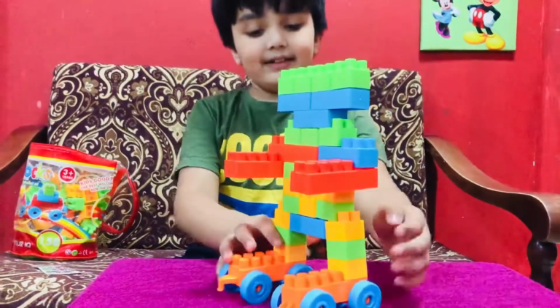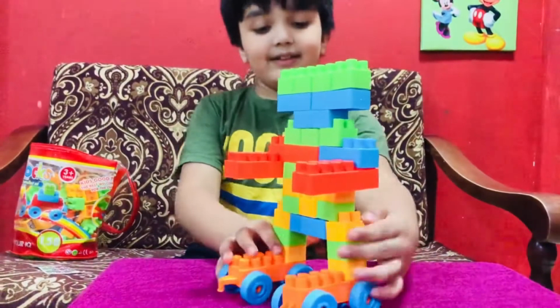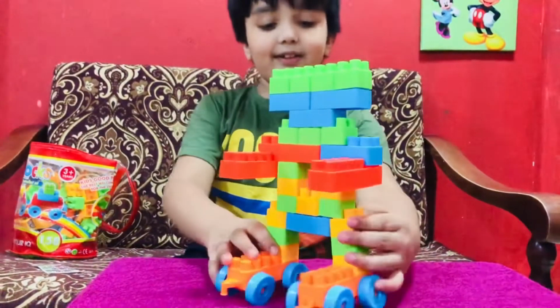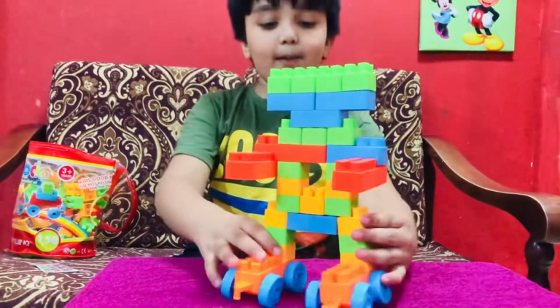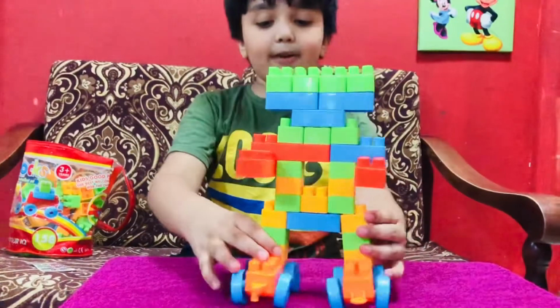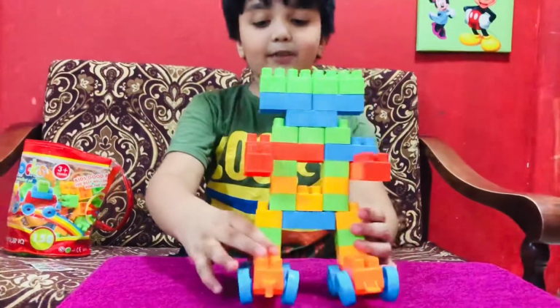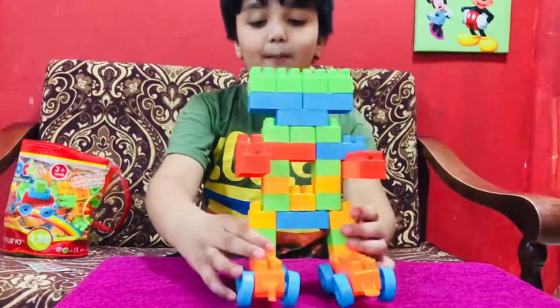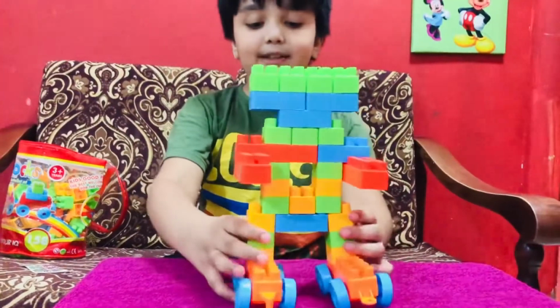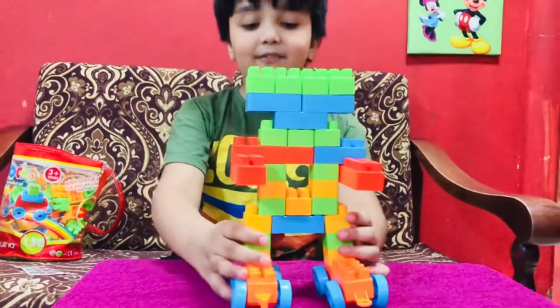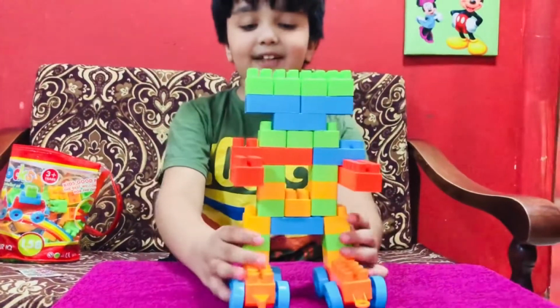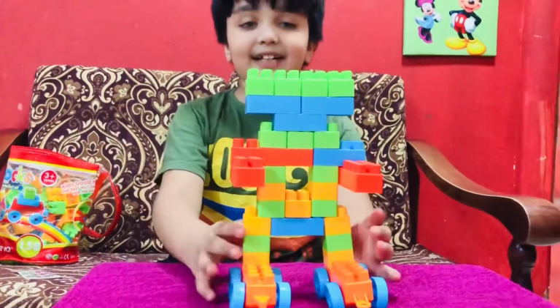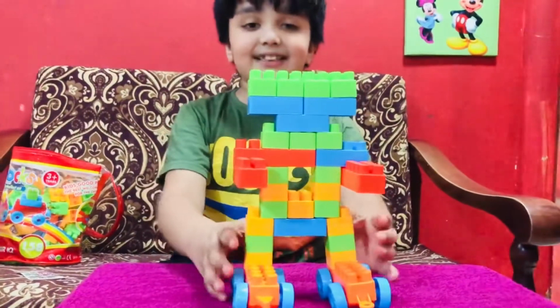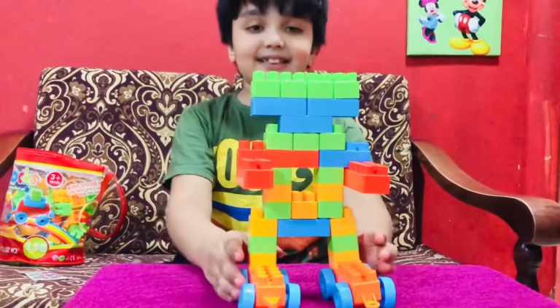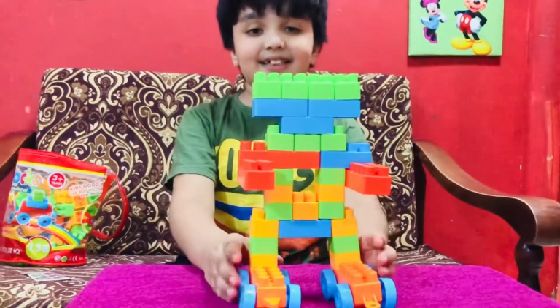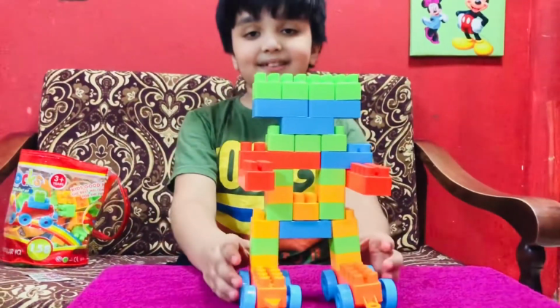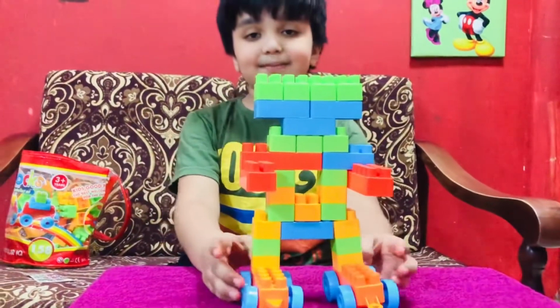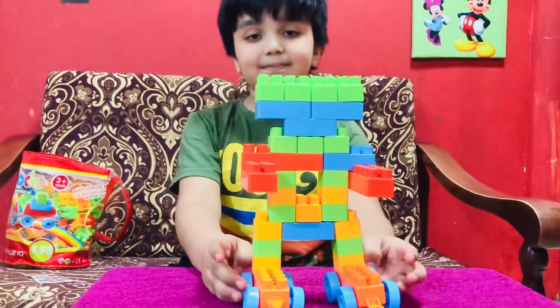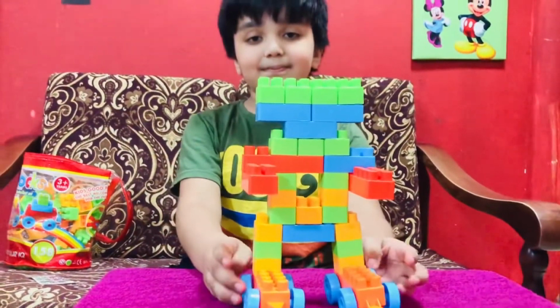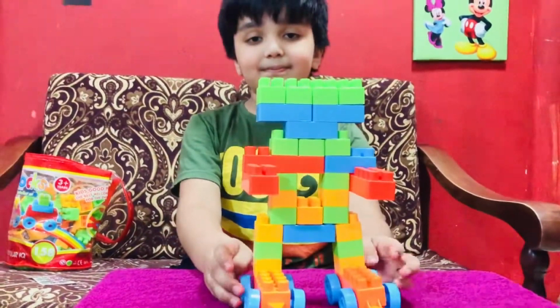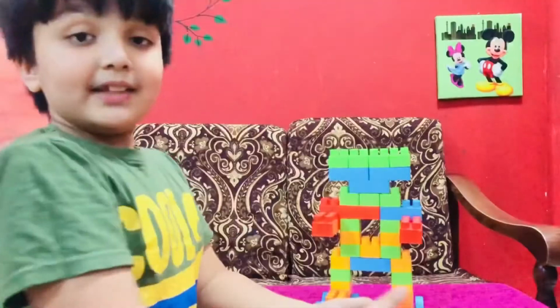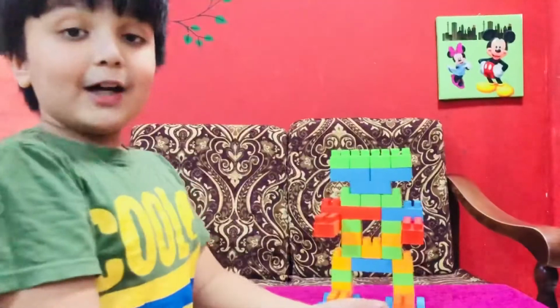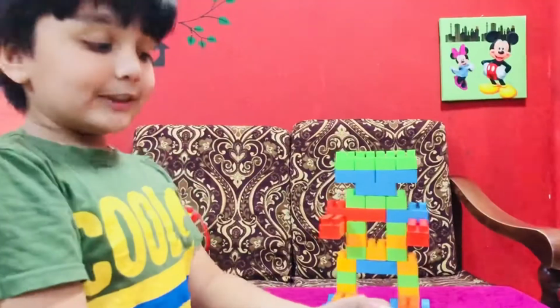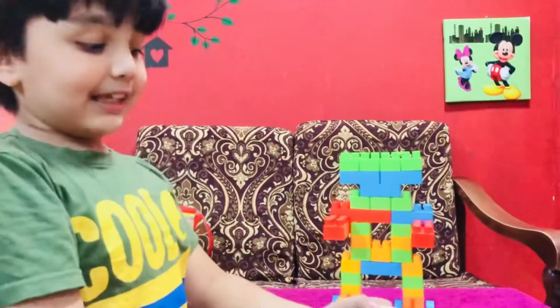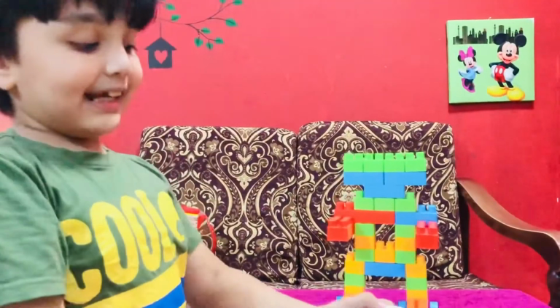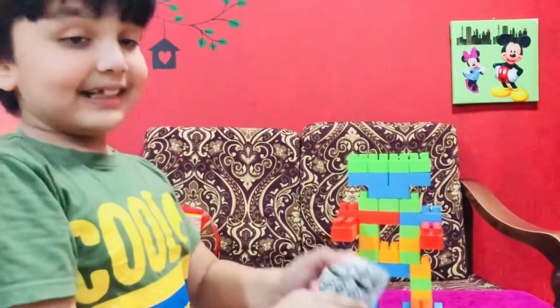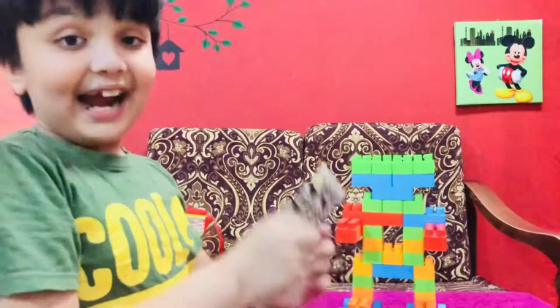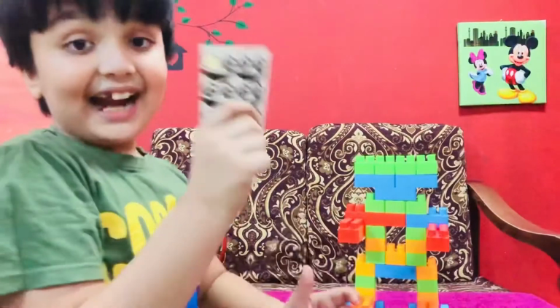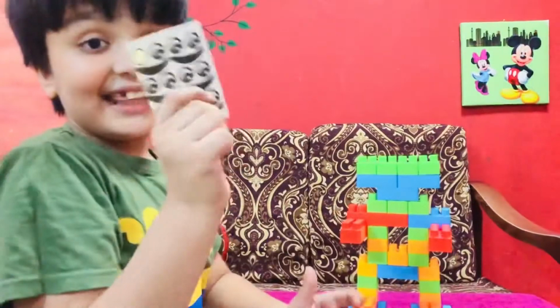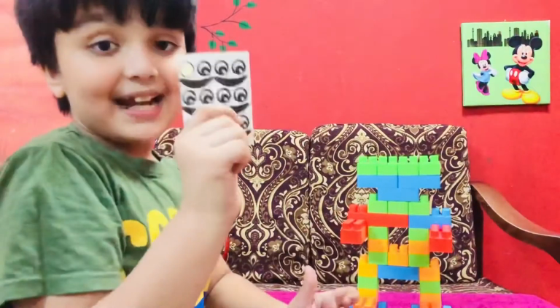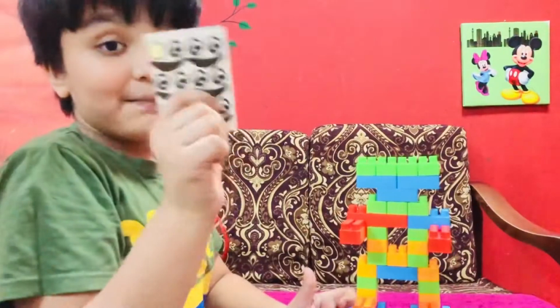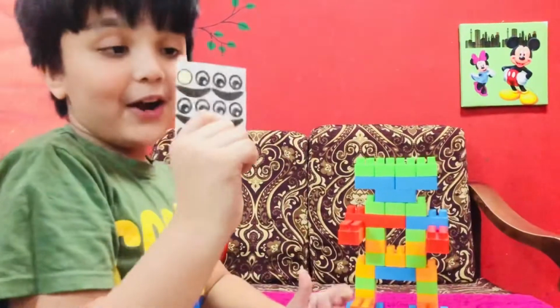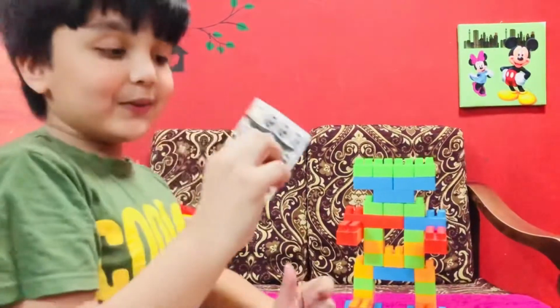Now my robot is finished. Now let's take the item out.